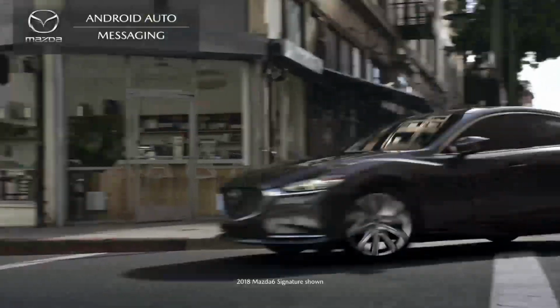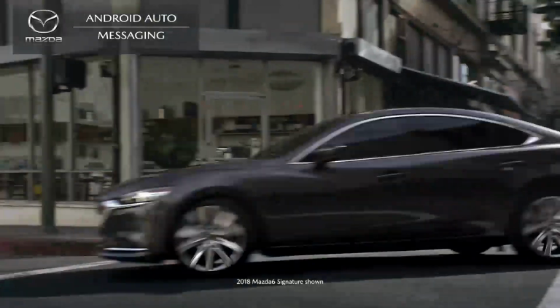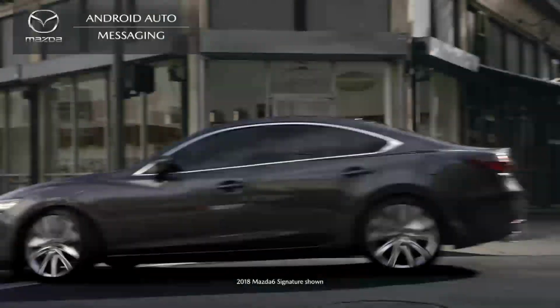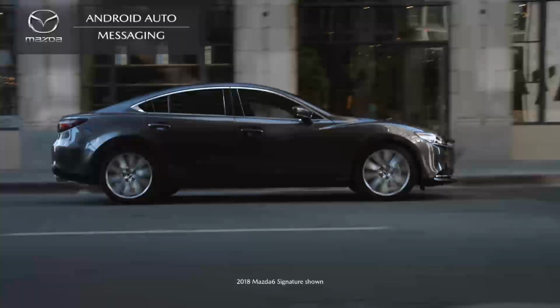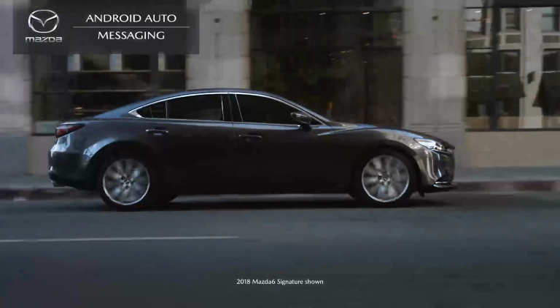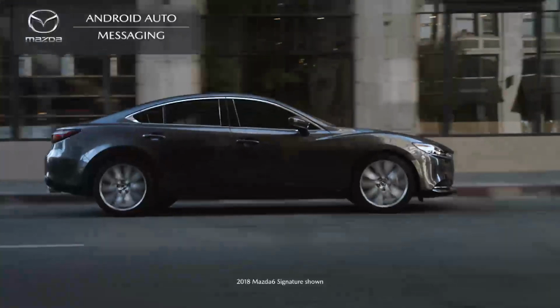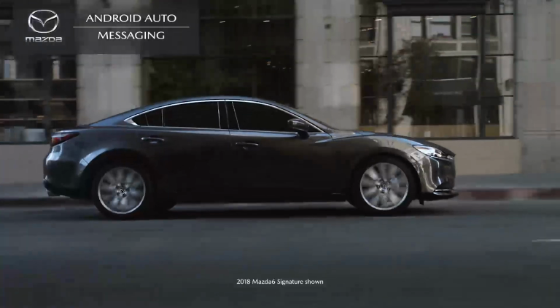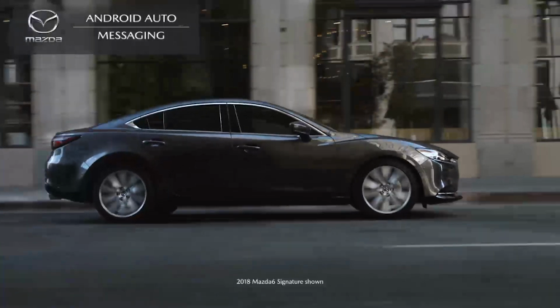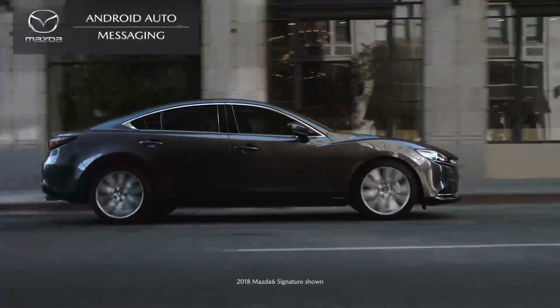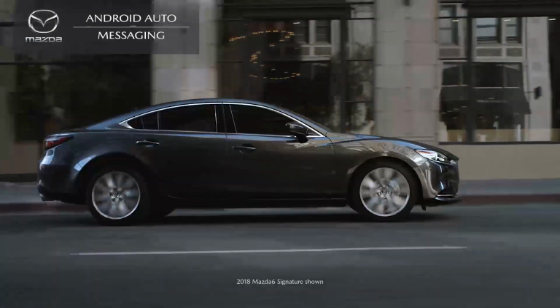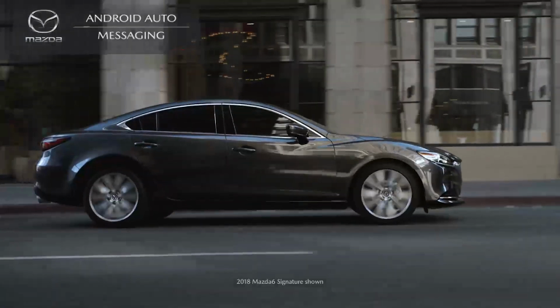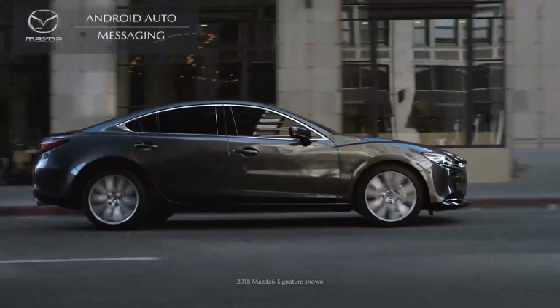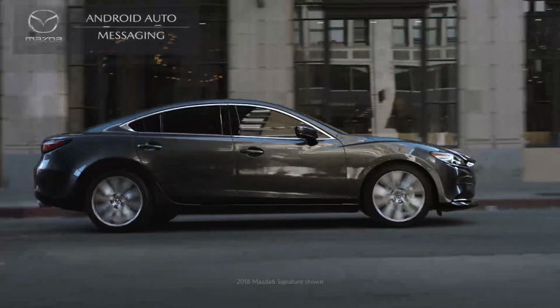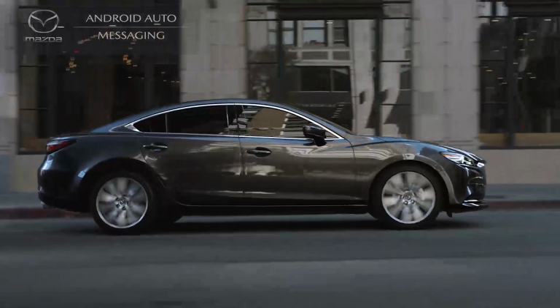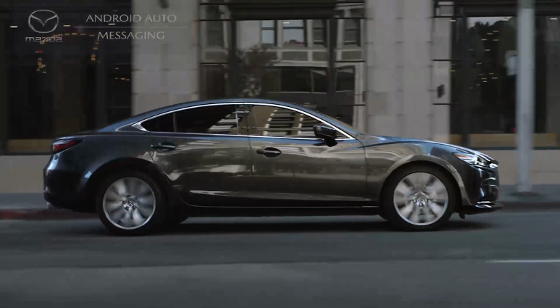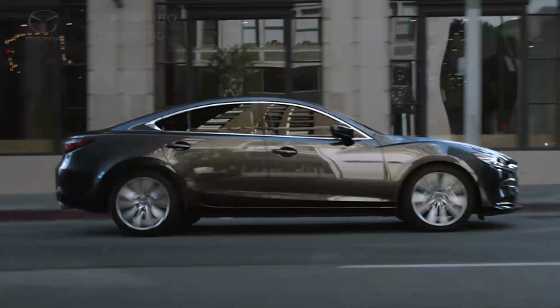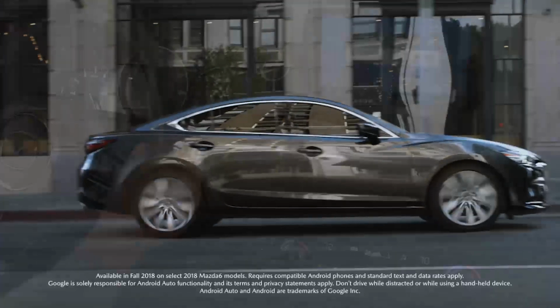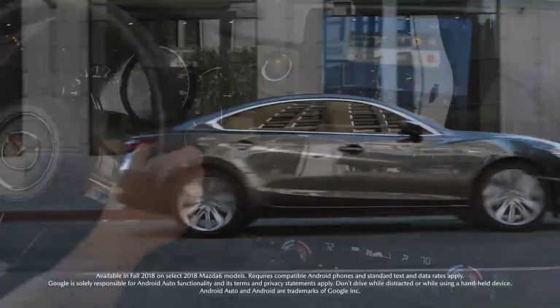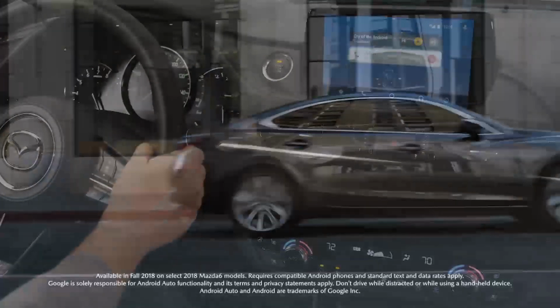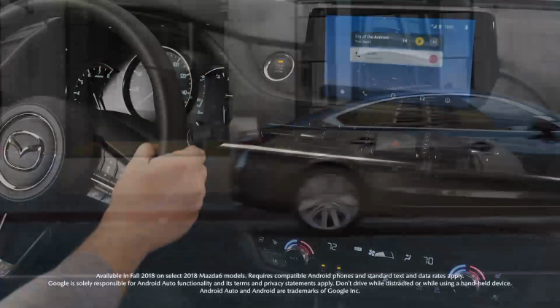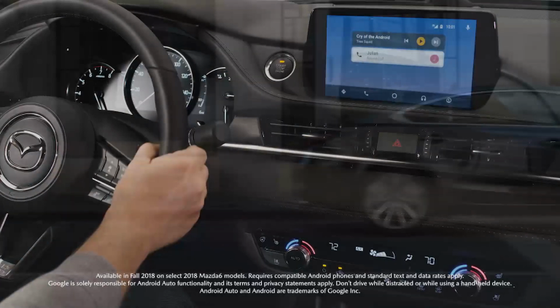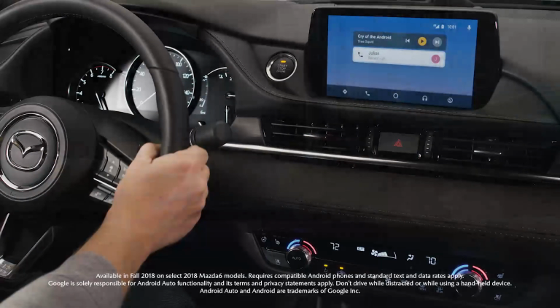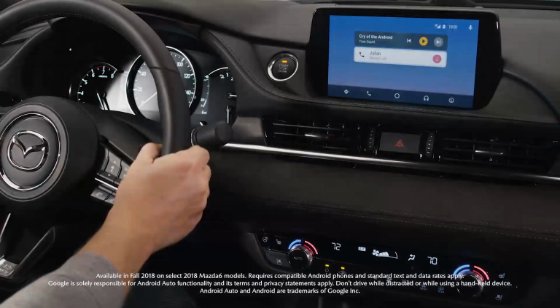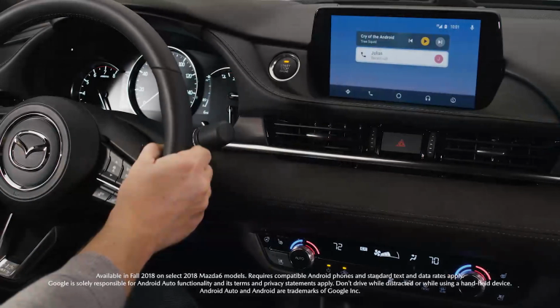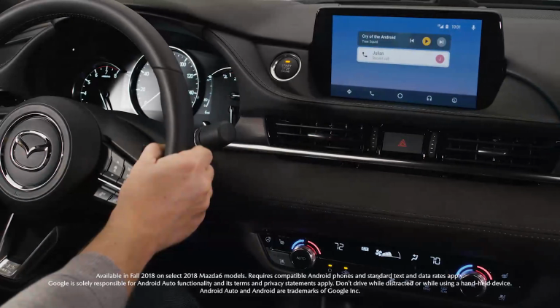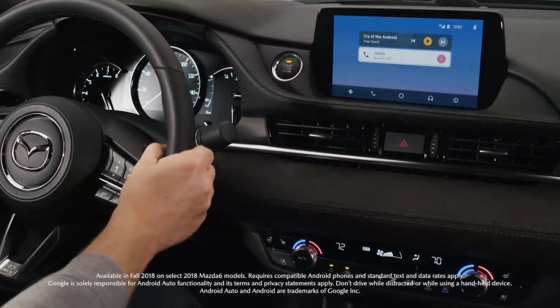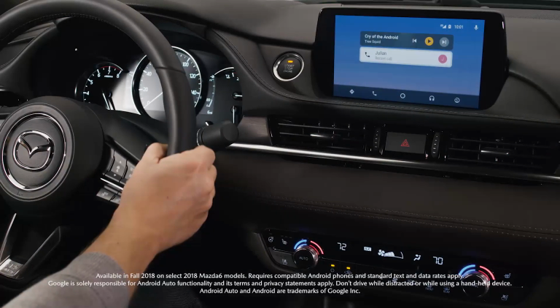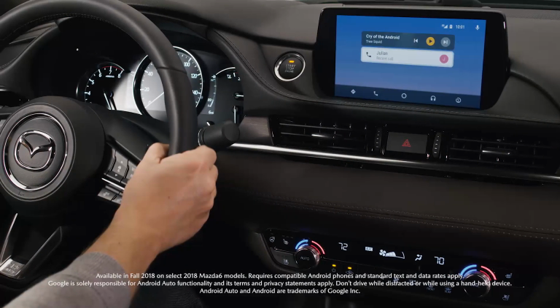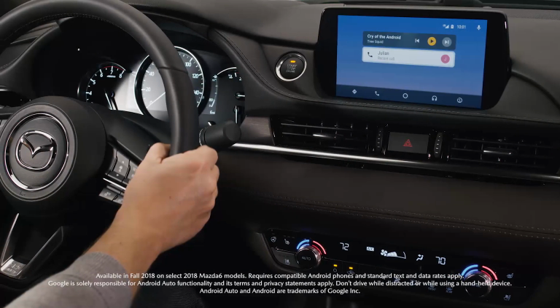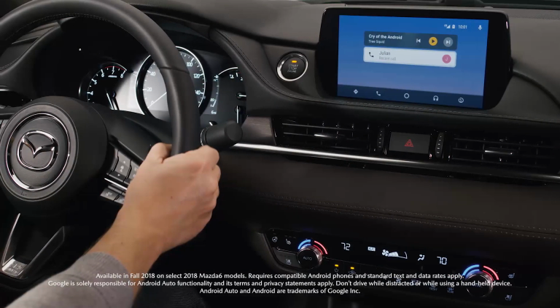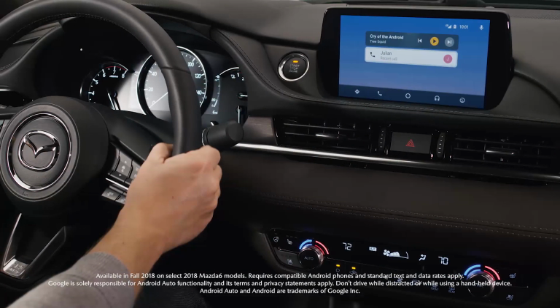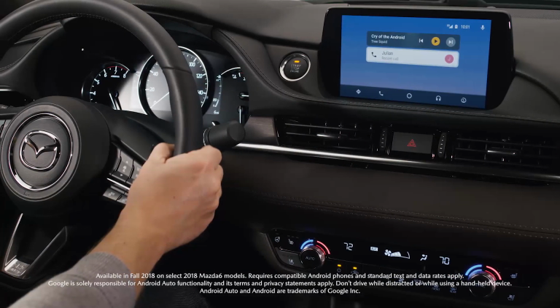Stay focused, connected, and entertained with the perfect companion, Android Auto in your new Mazda.